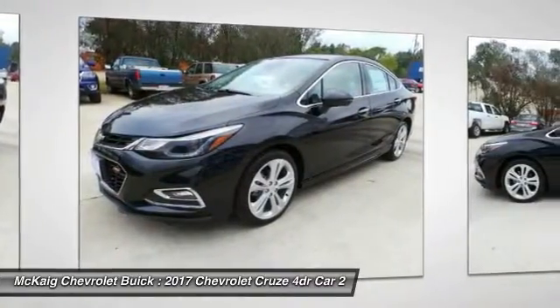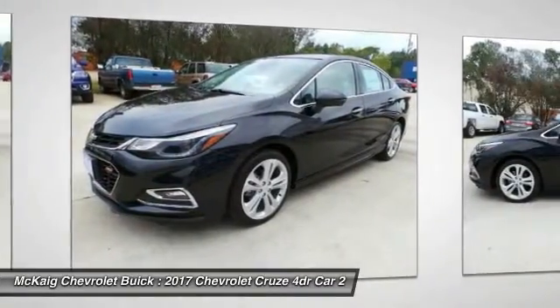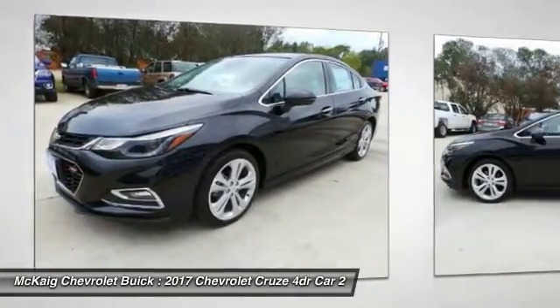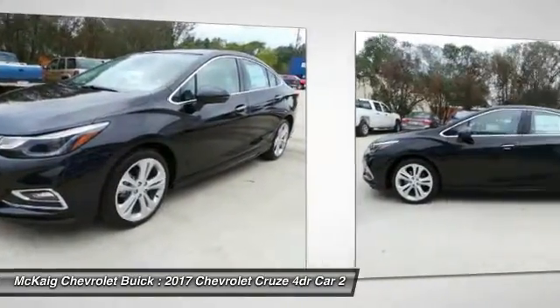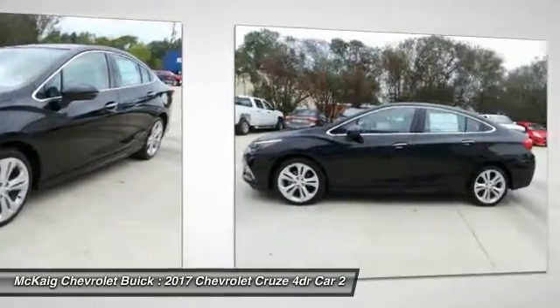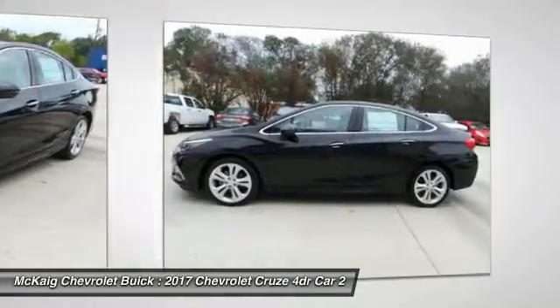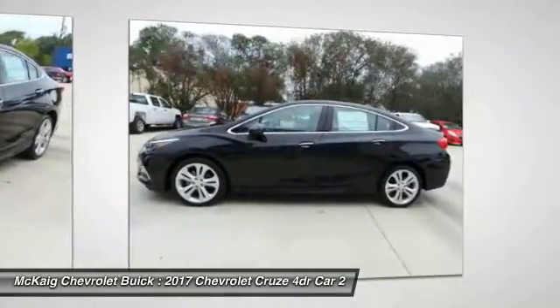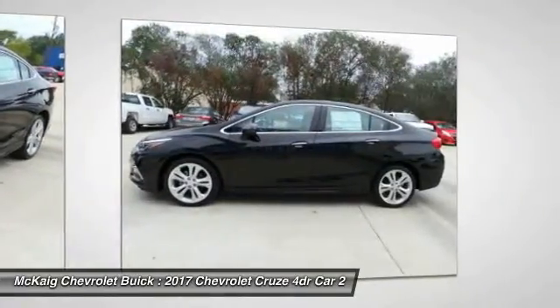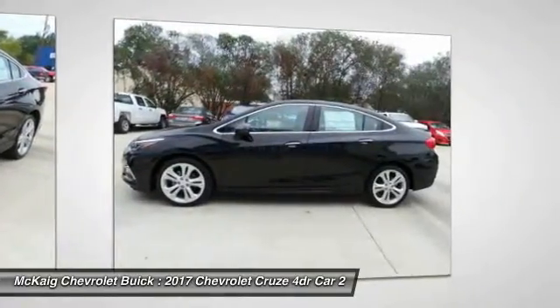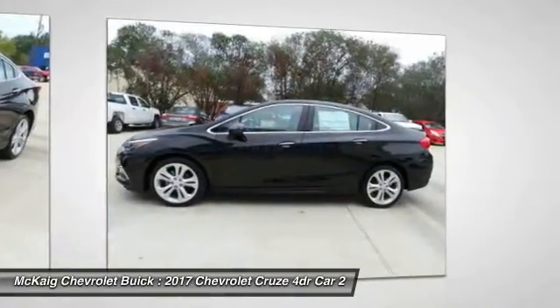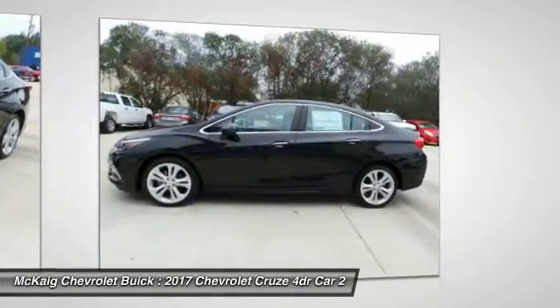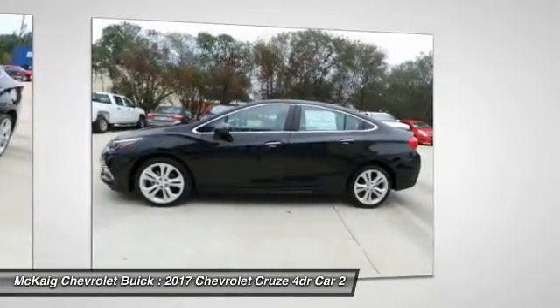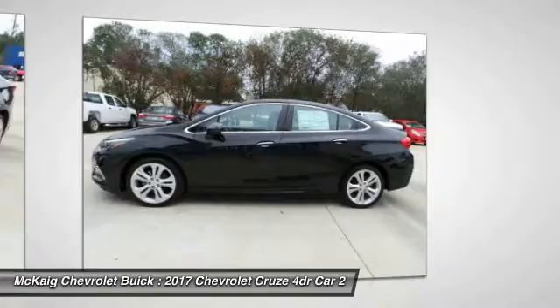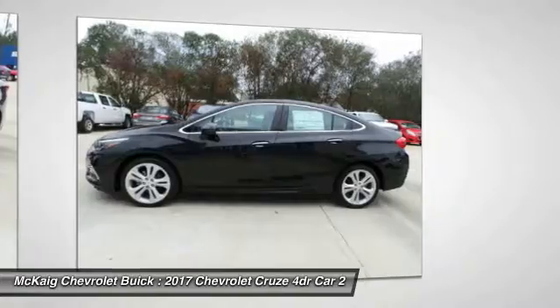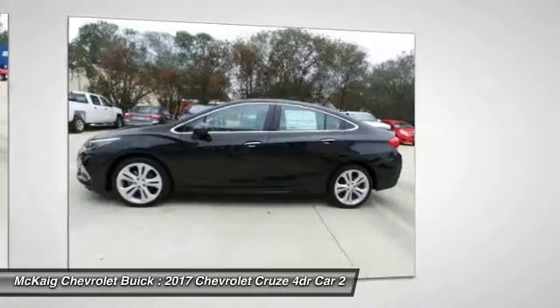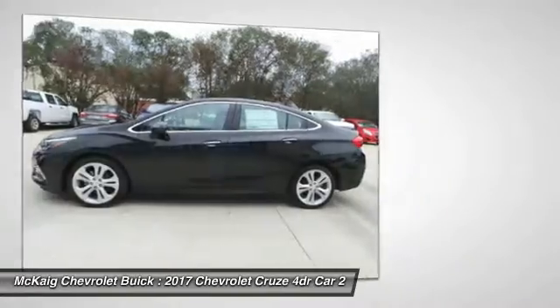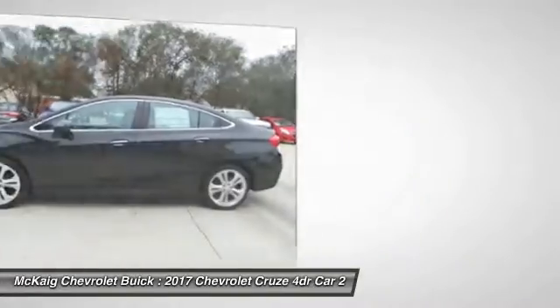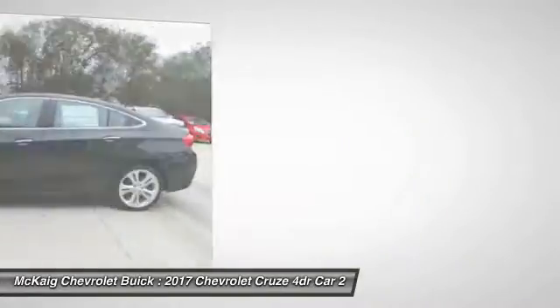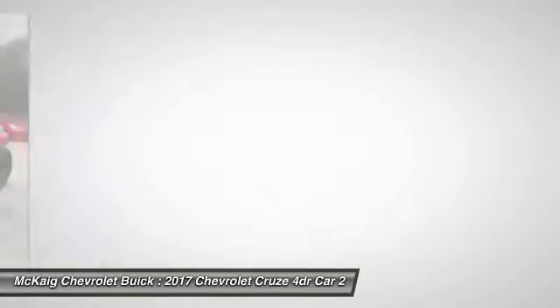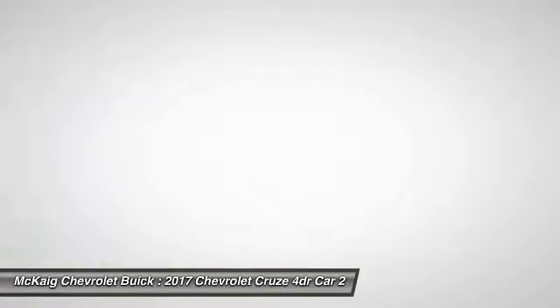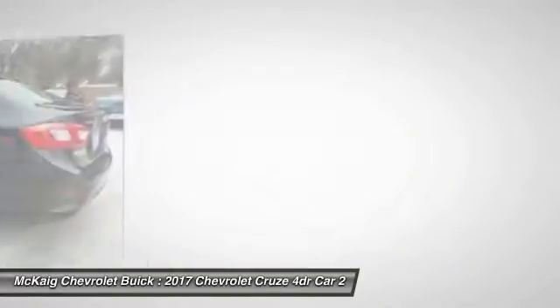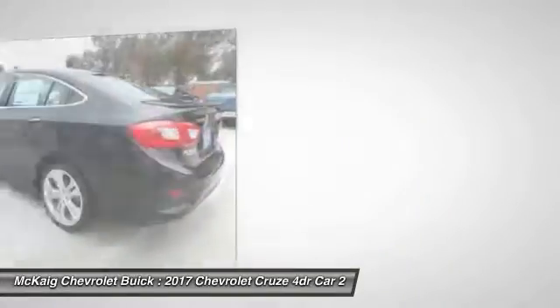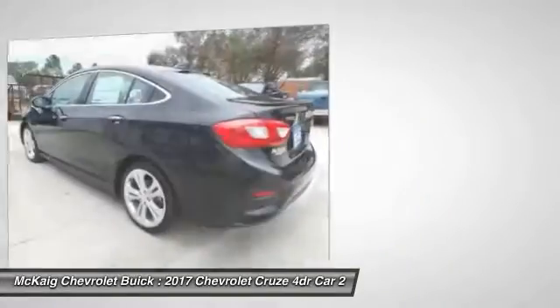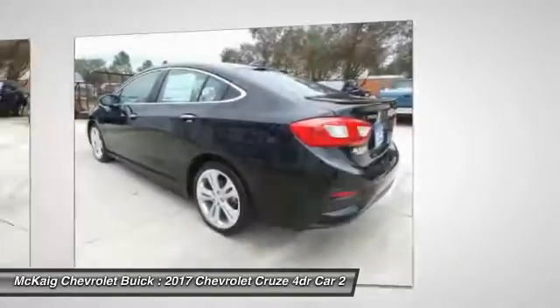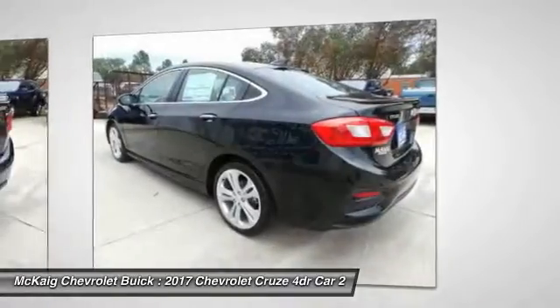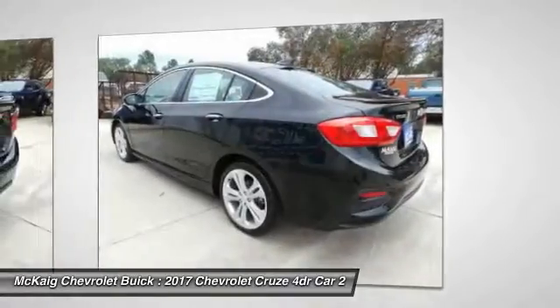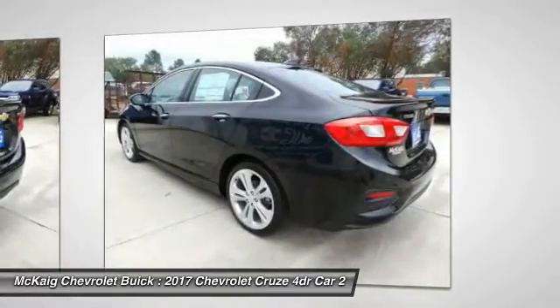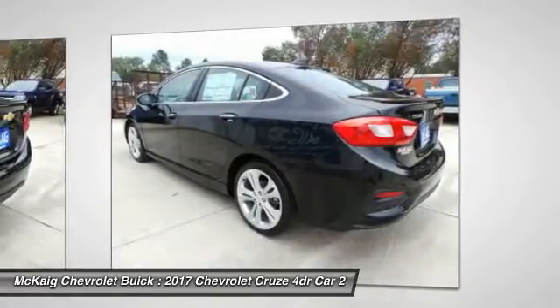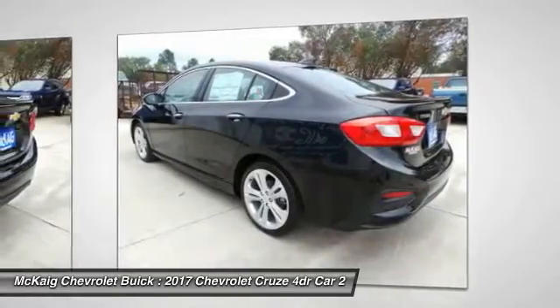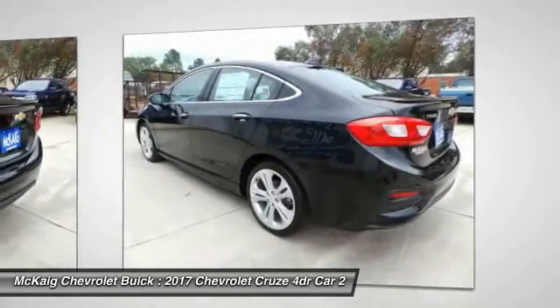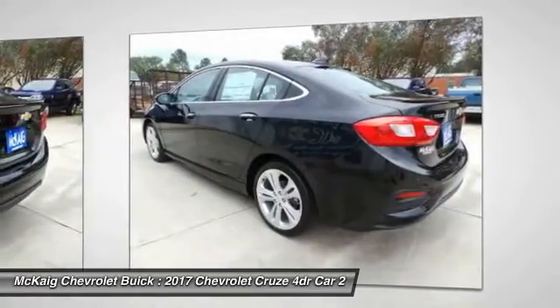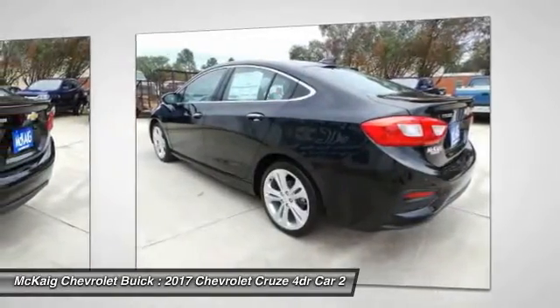Driver airbag, adjustable steering wheel, cruise control, front floor mats, and four wheel disc brakes.